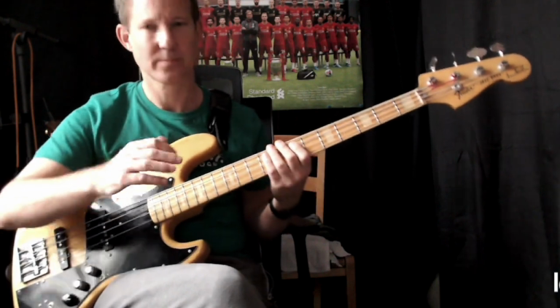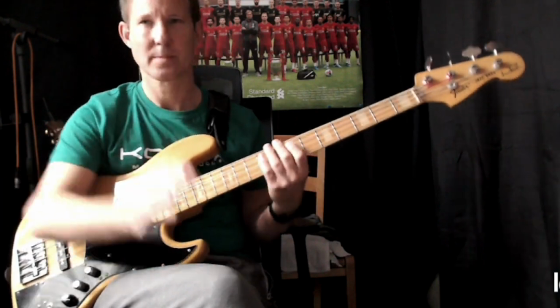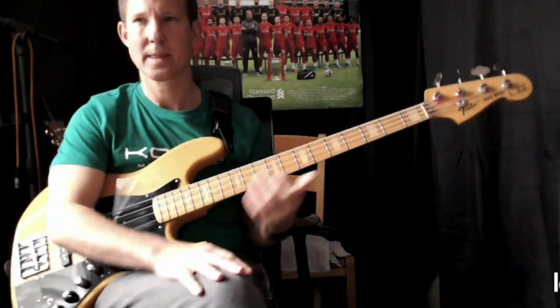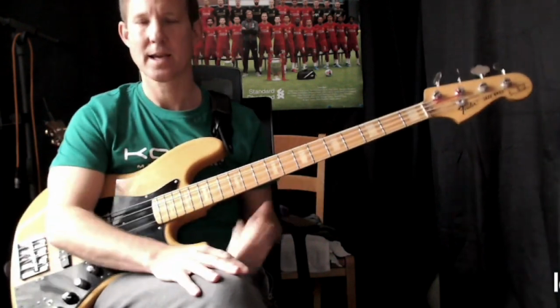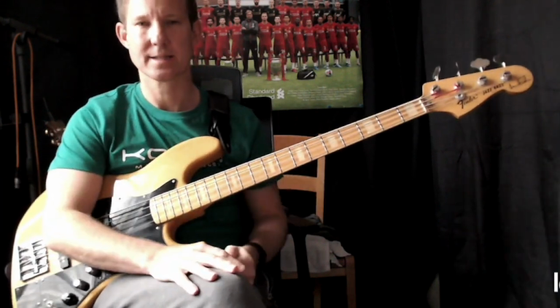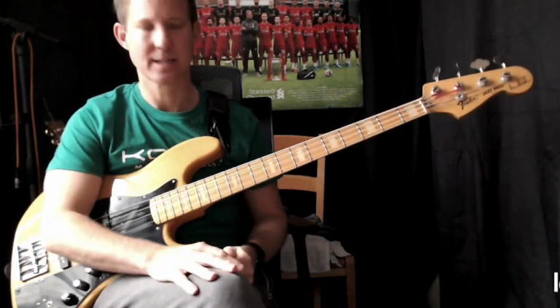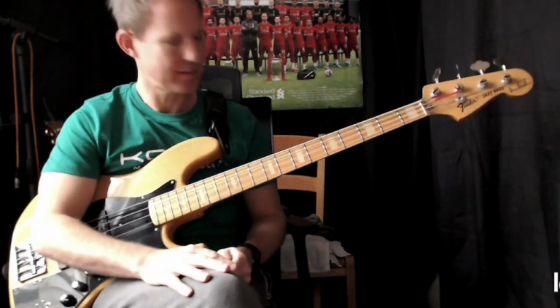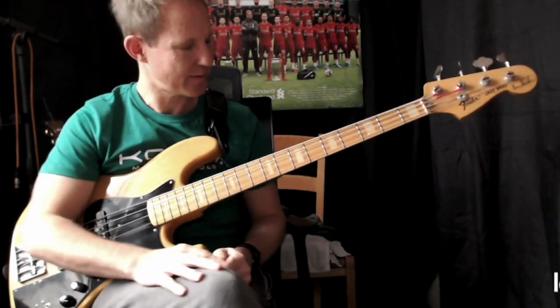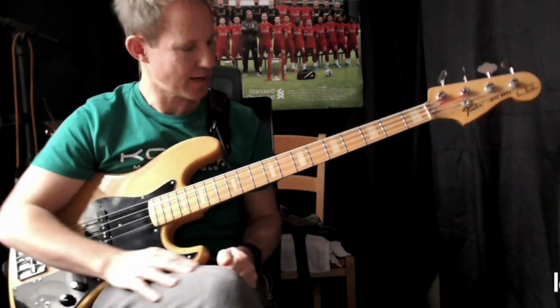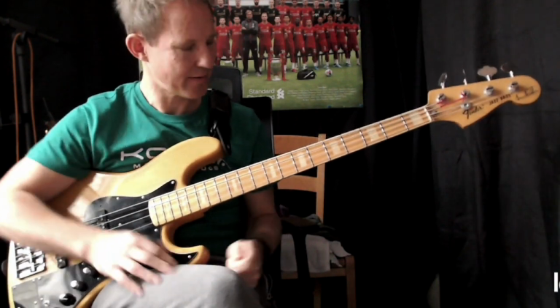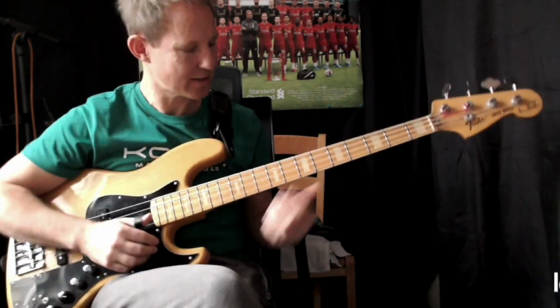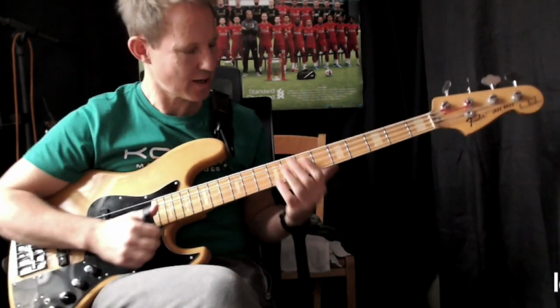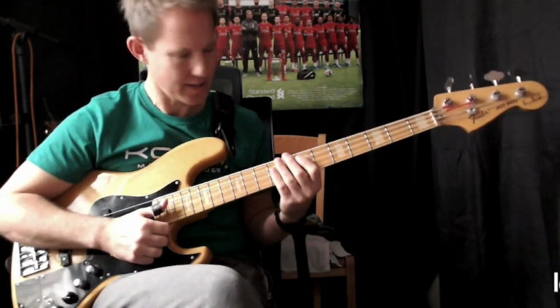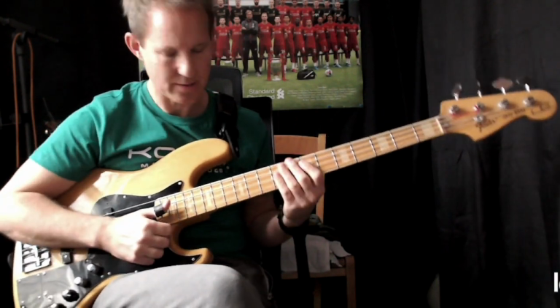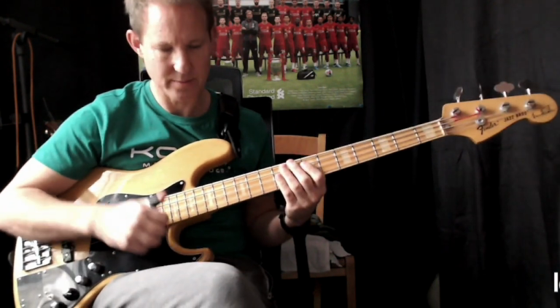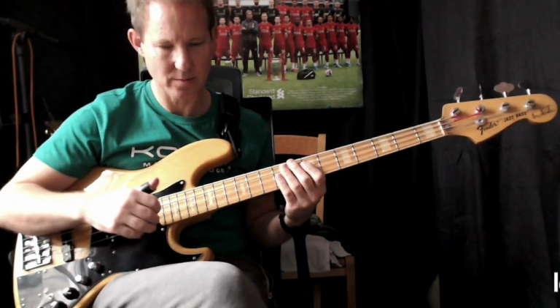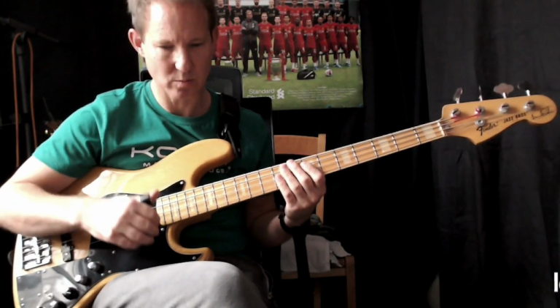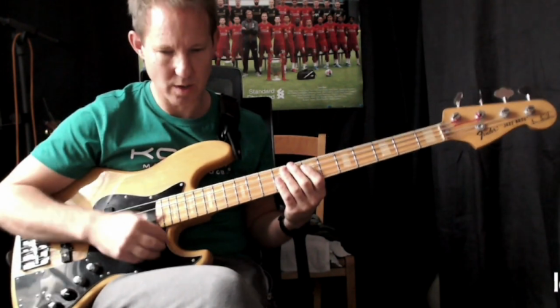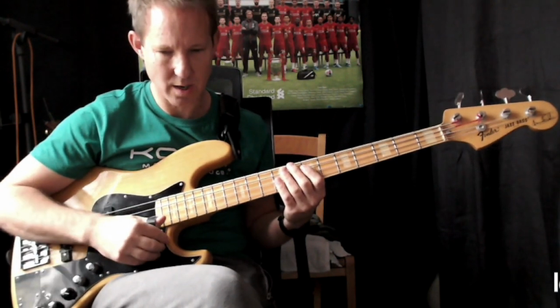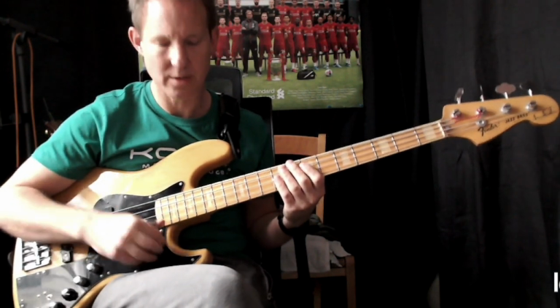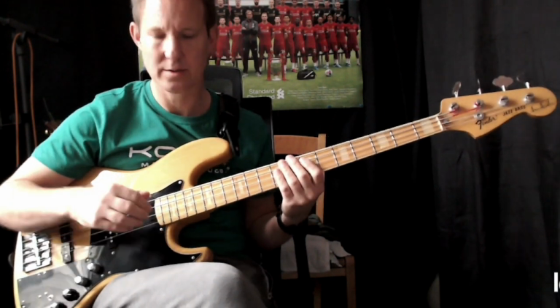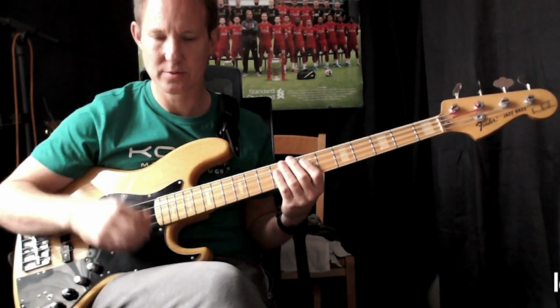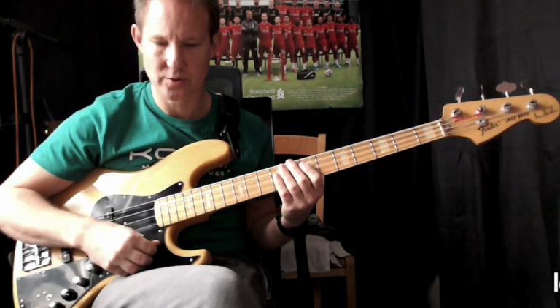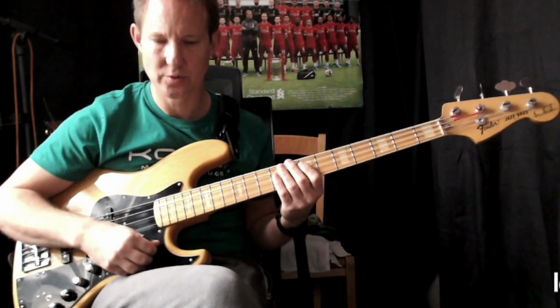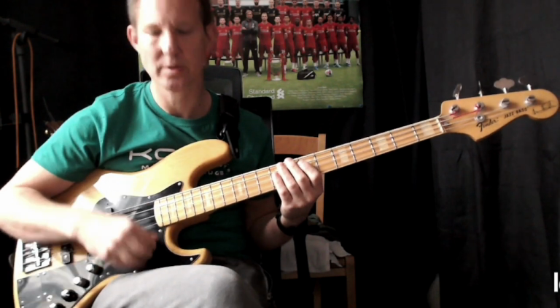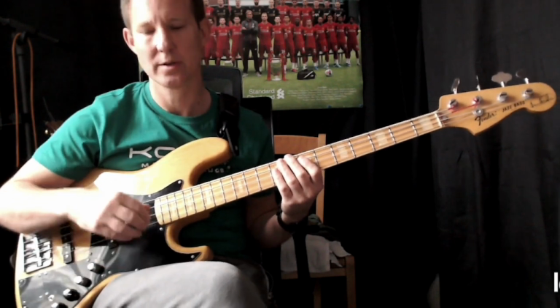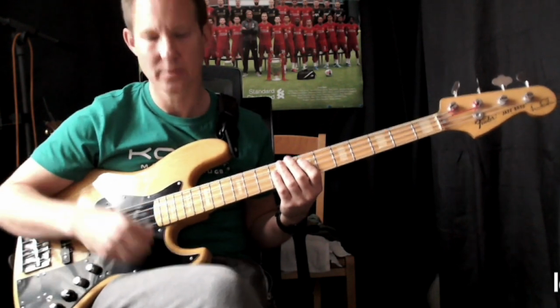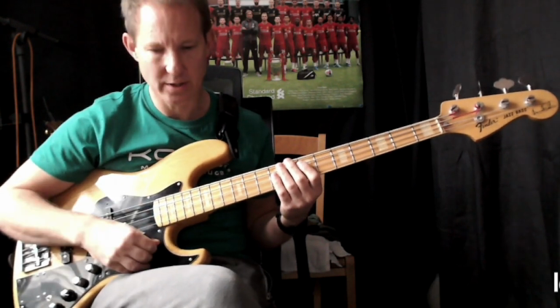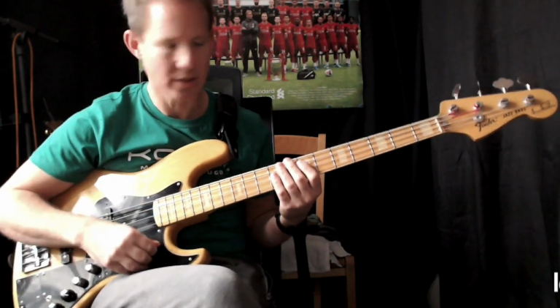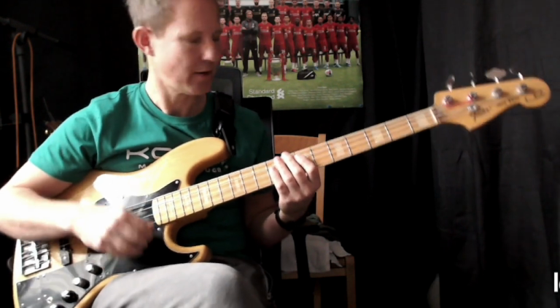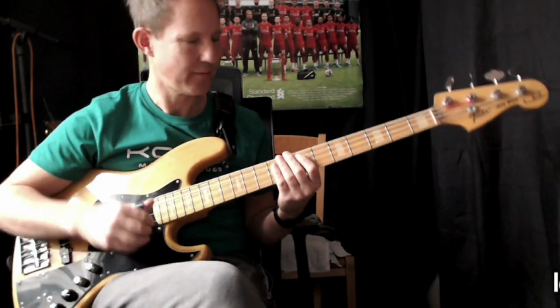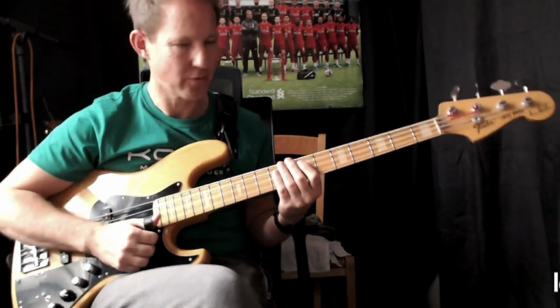Okay, that's it. Maybe play it very slowly — one, two, three, four.